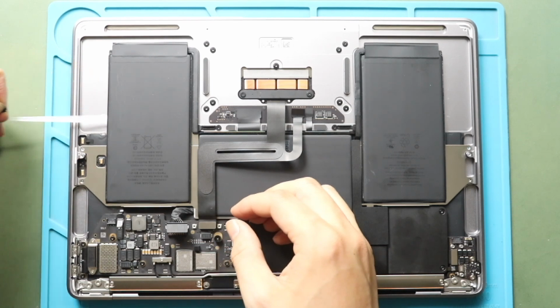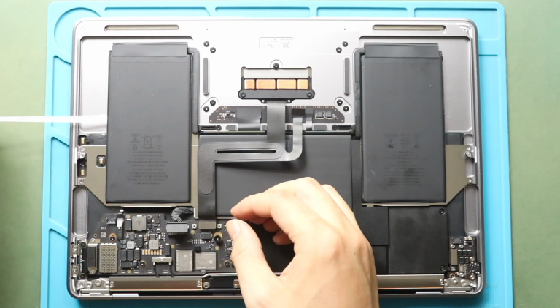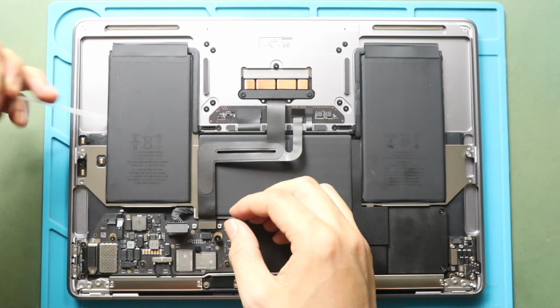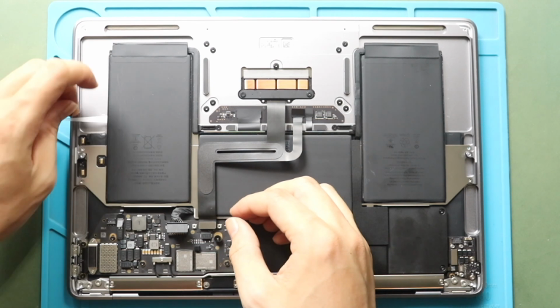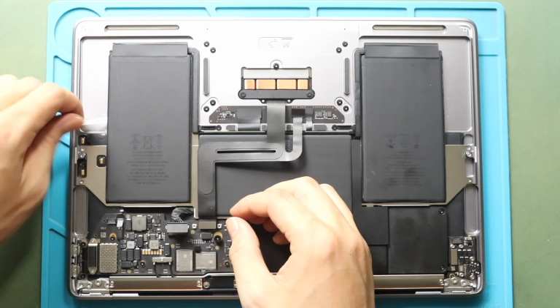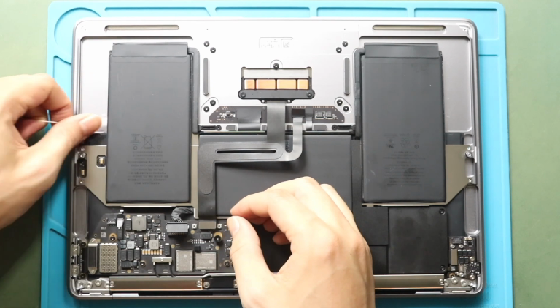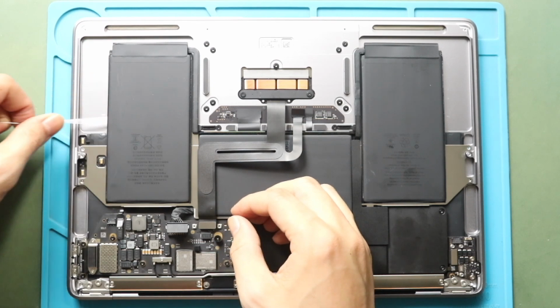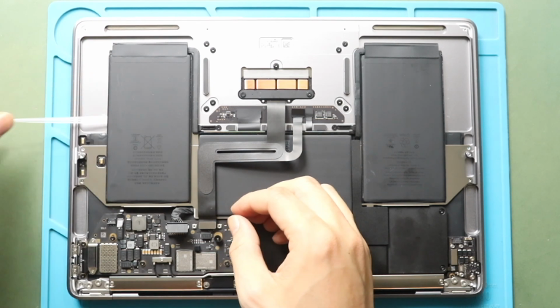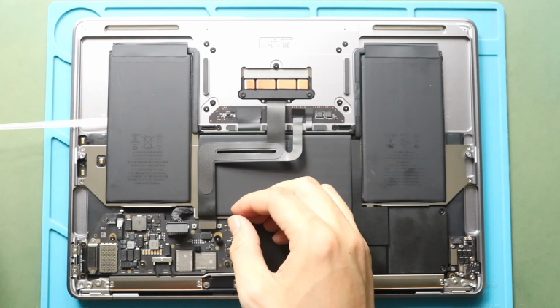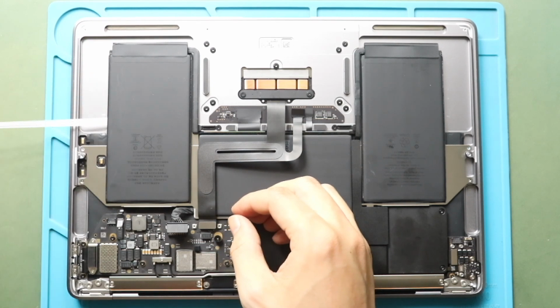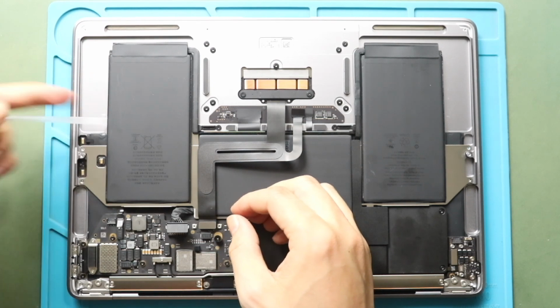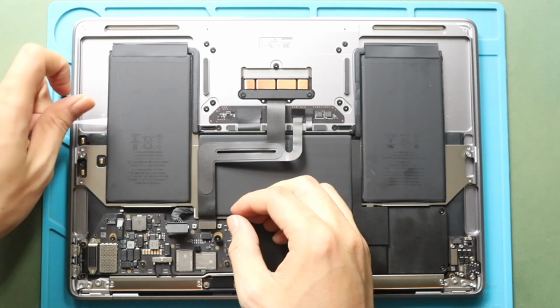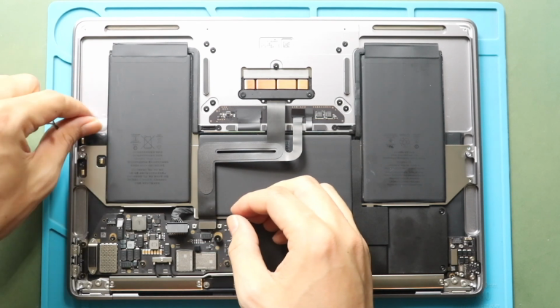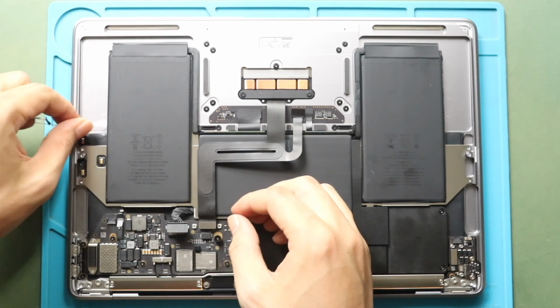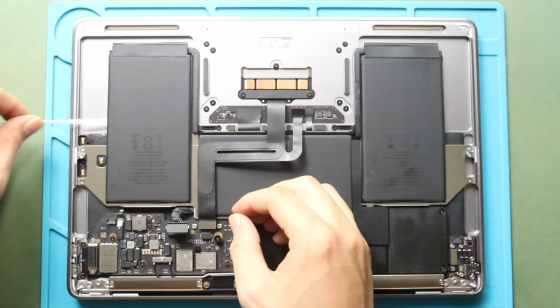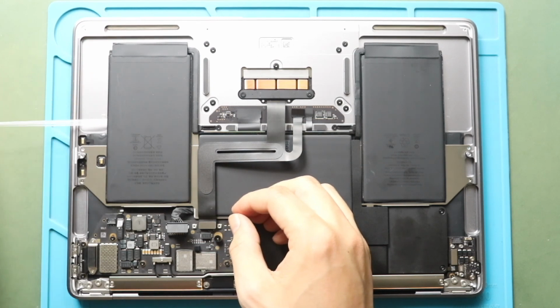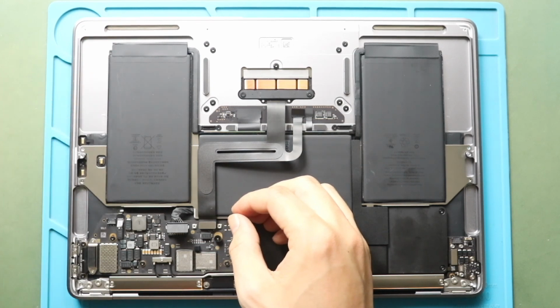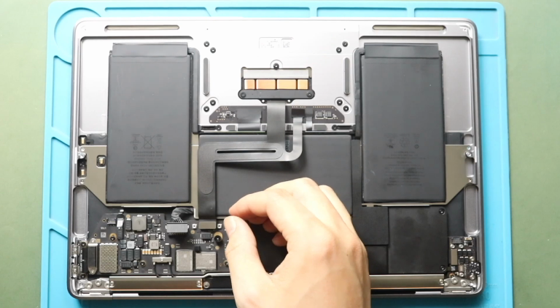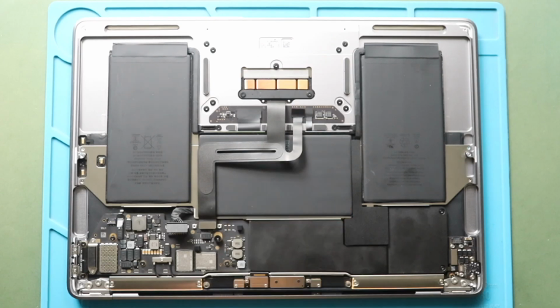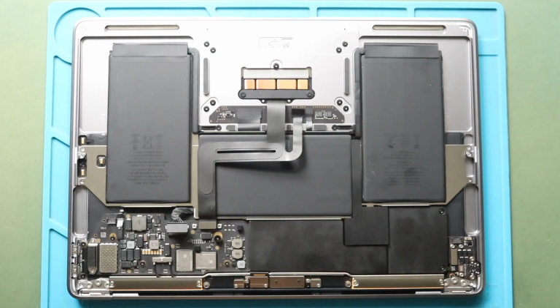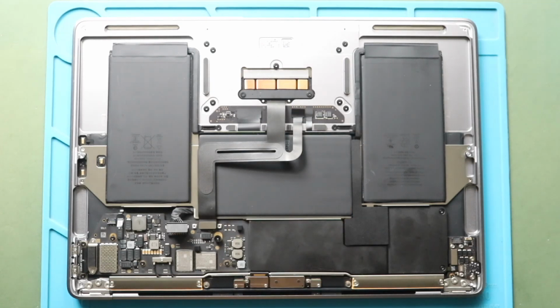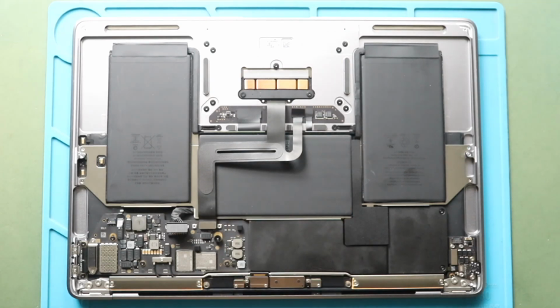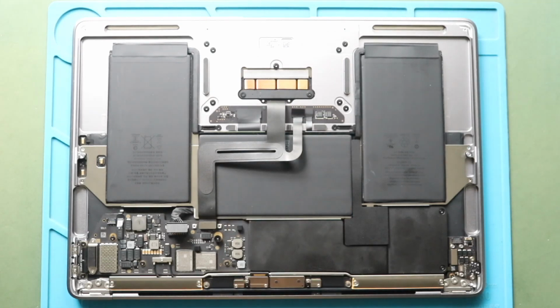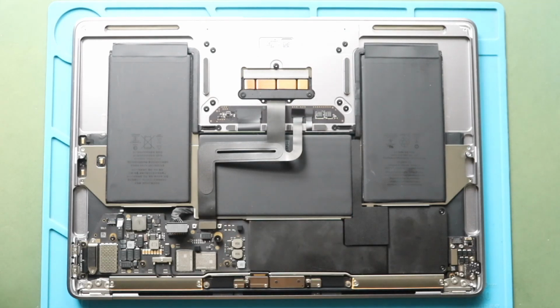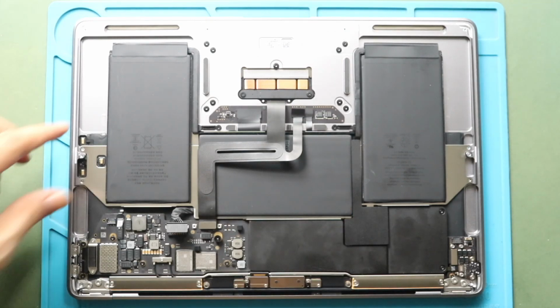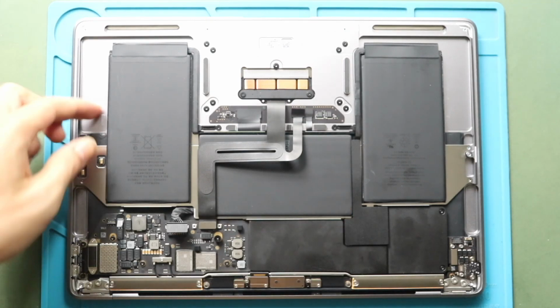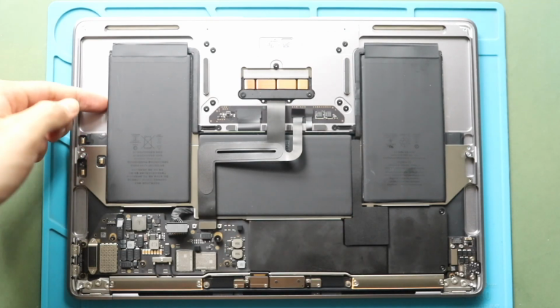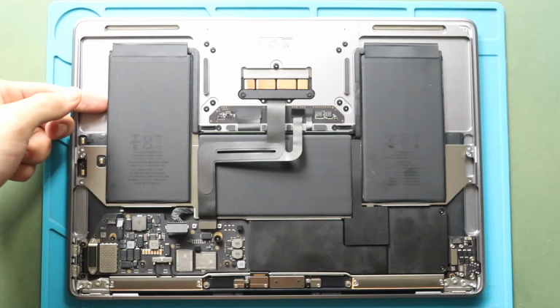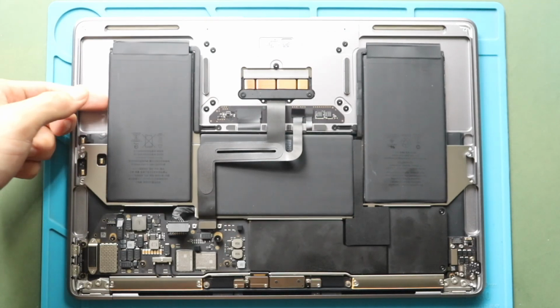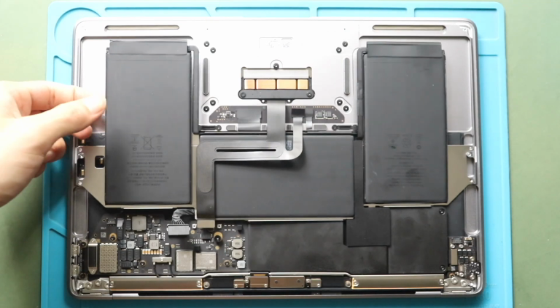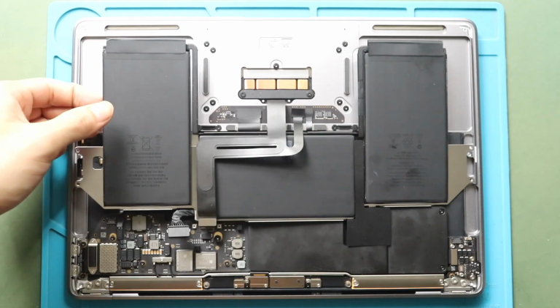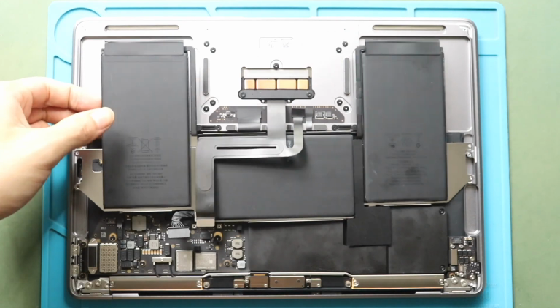Next, take out the battery from the body. Be gentle with the trackpad flex.